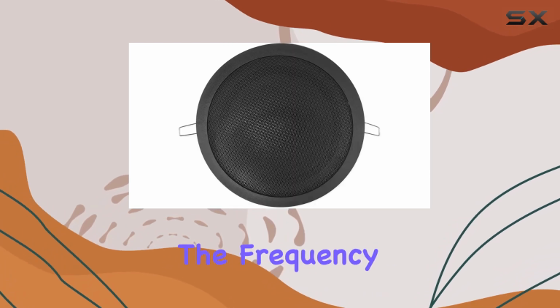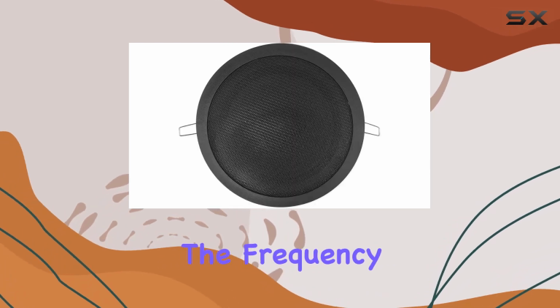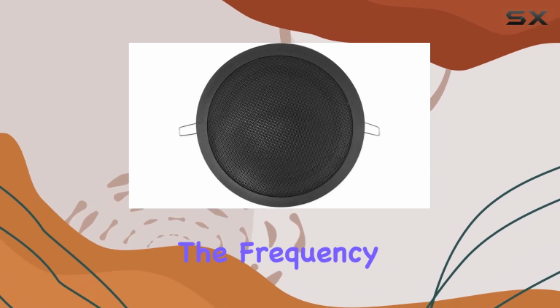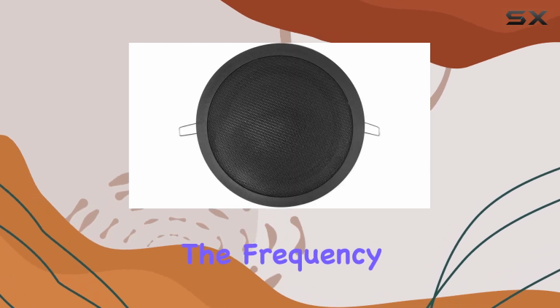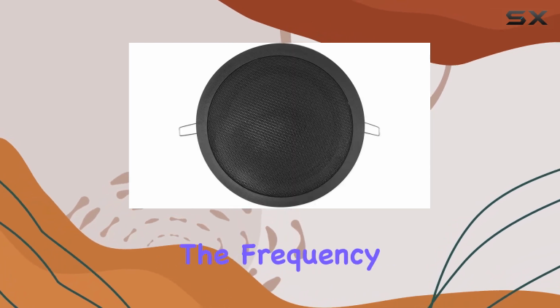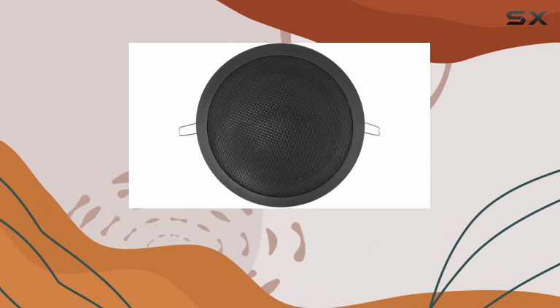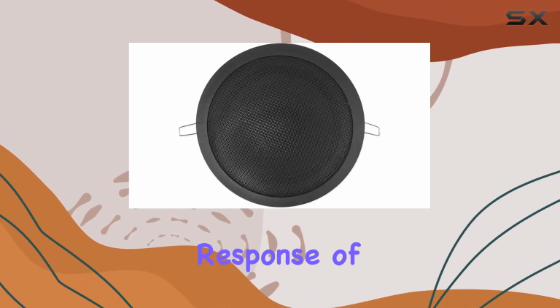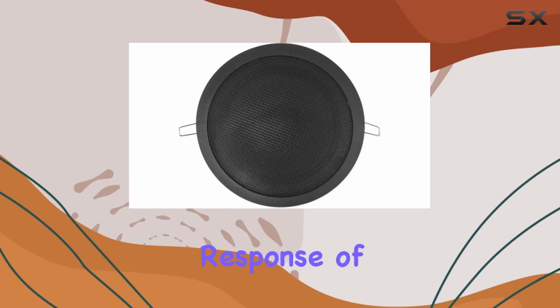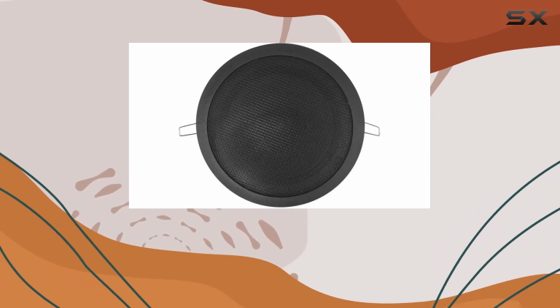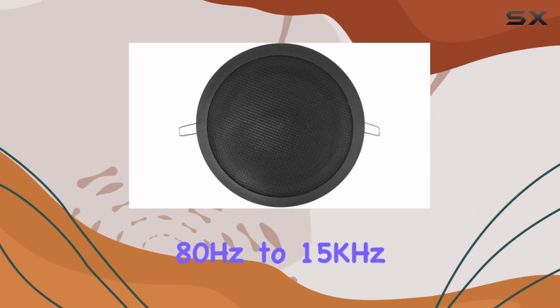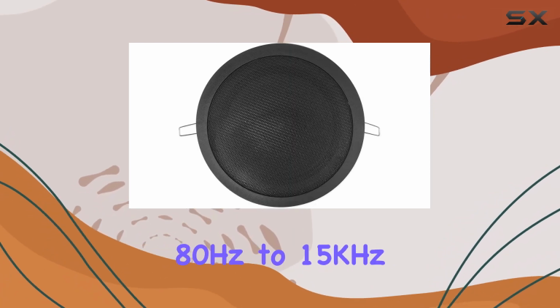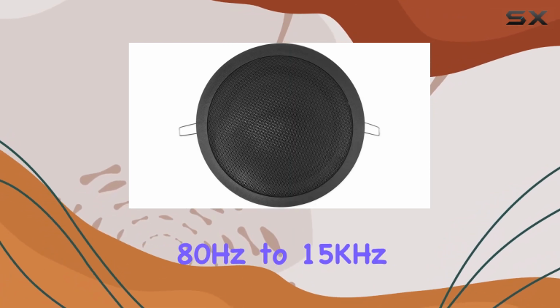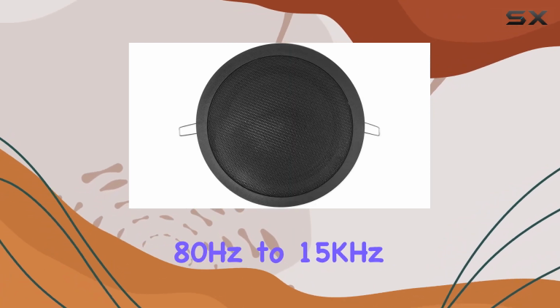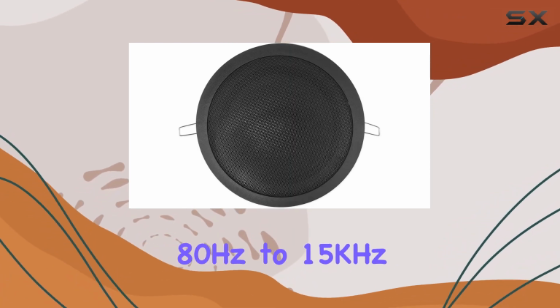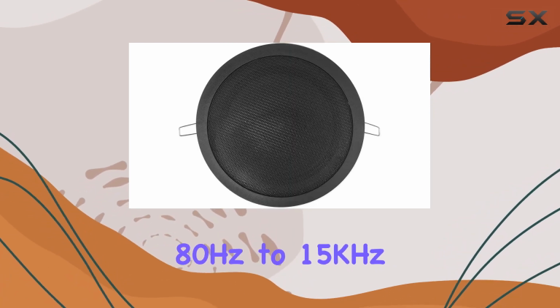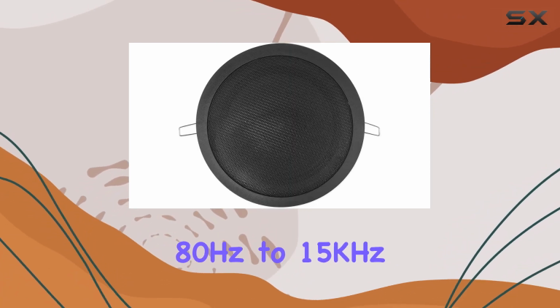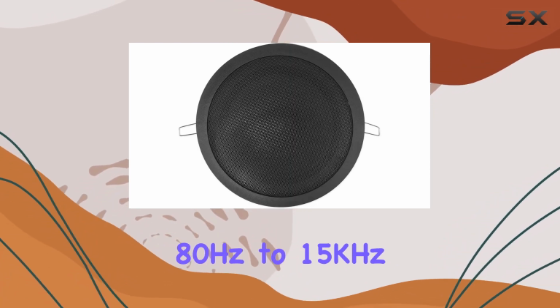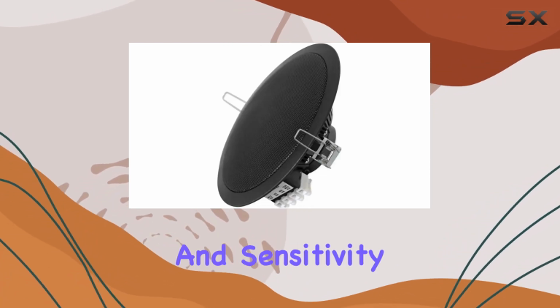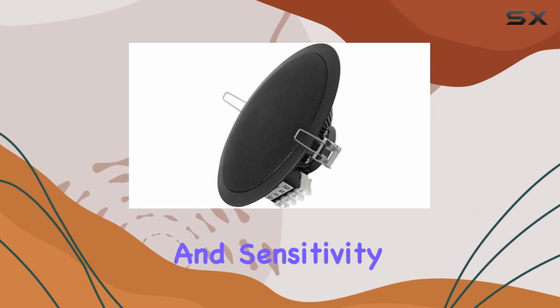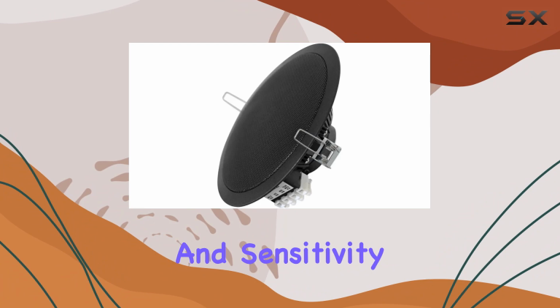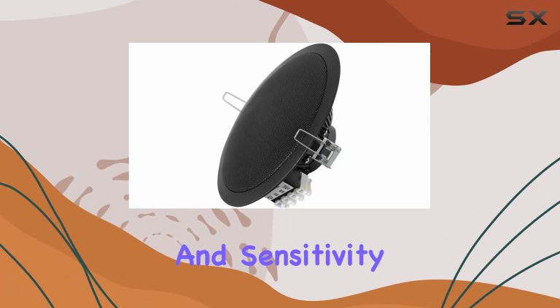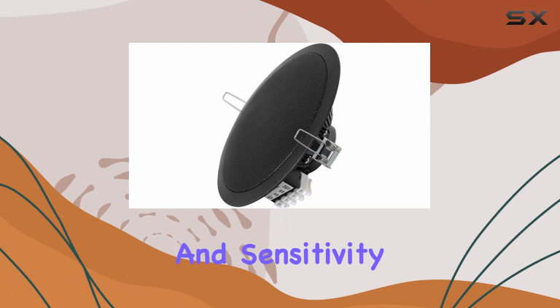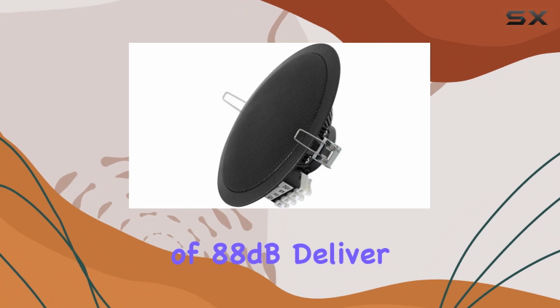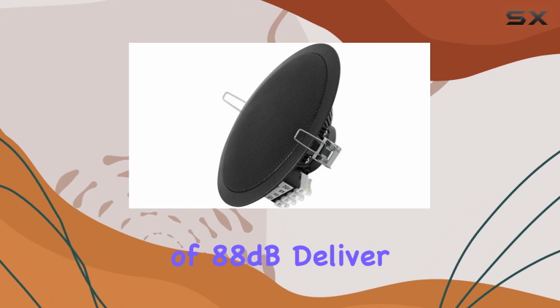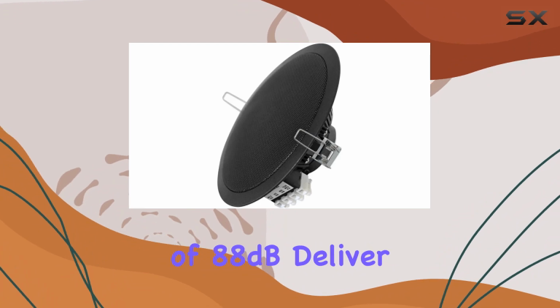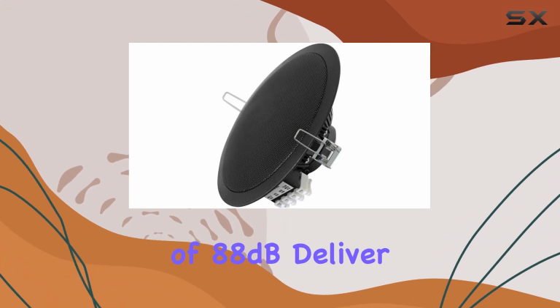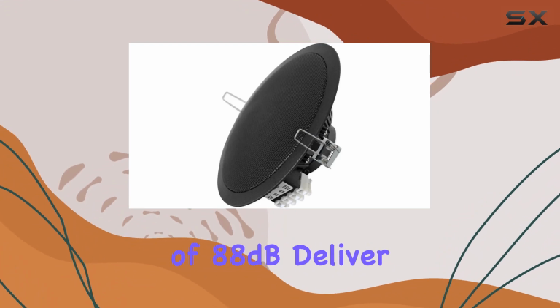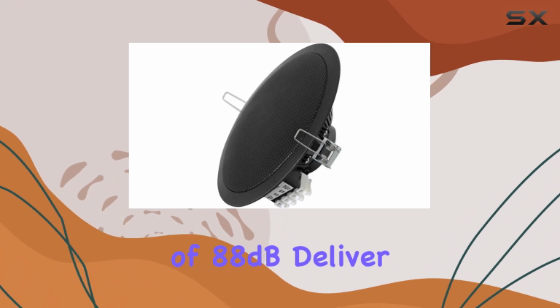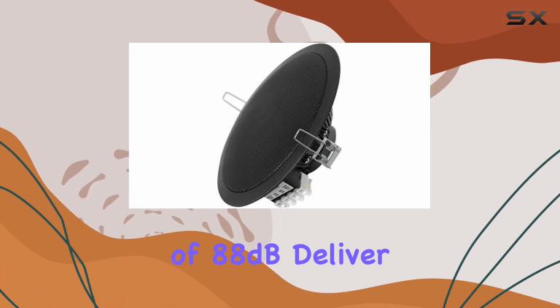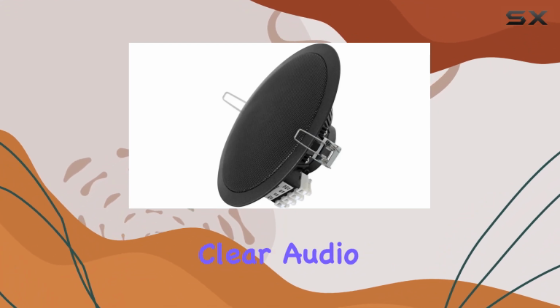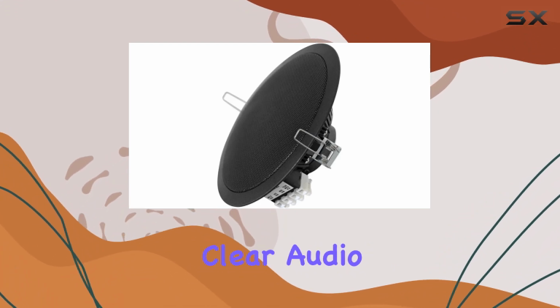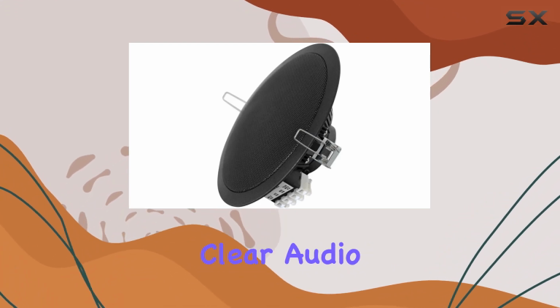The frequency response of 80Hz to 15kHz and sensitivity of 88 dB deliver clear audio.